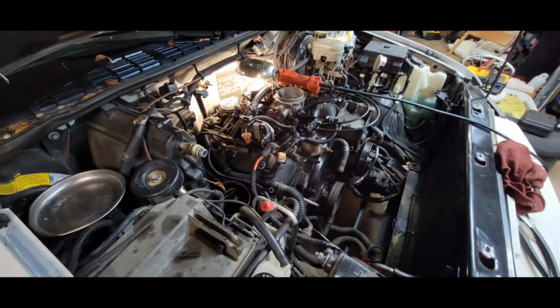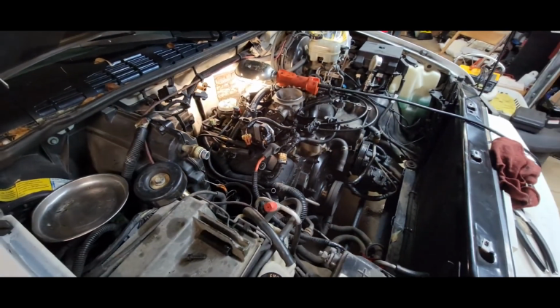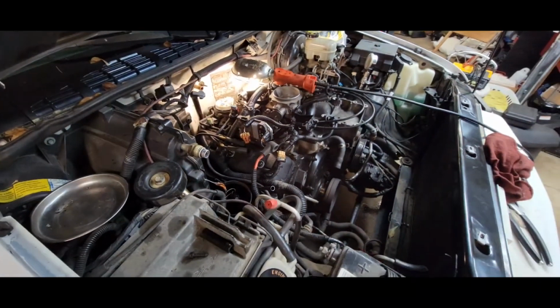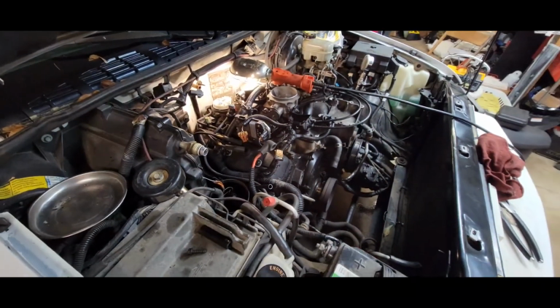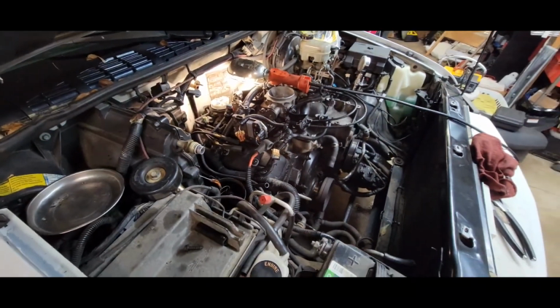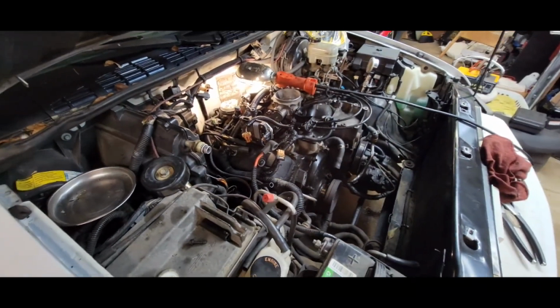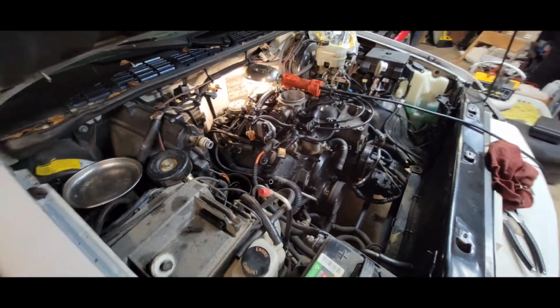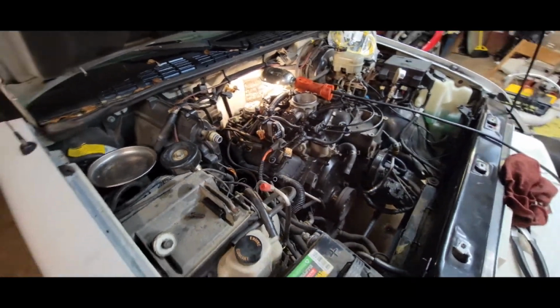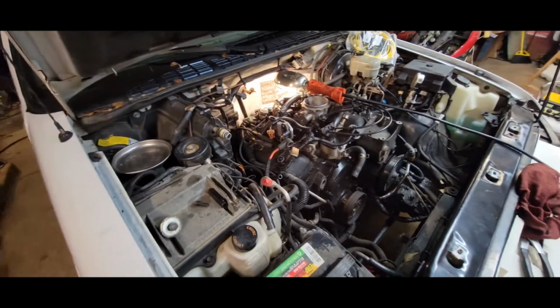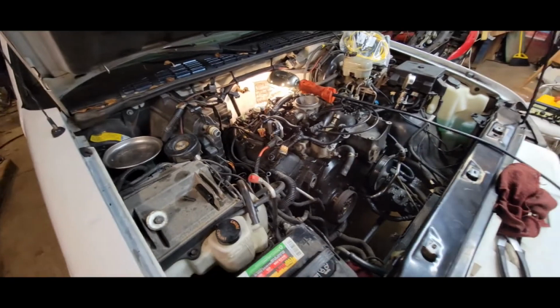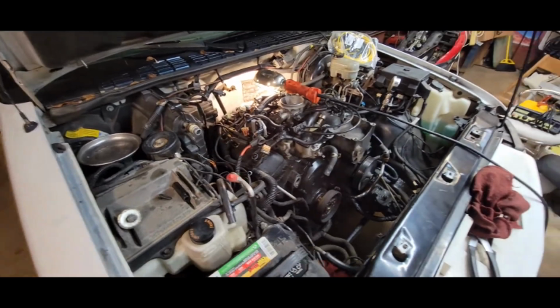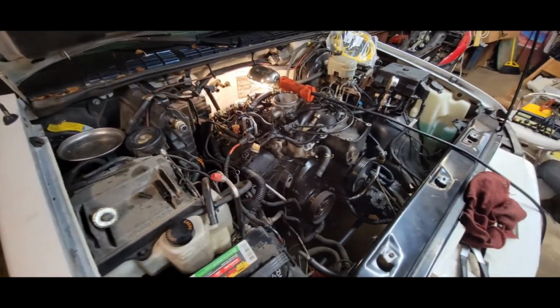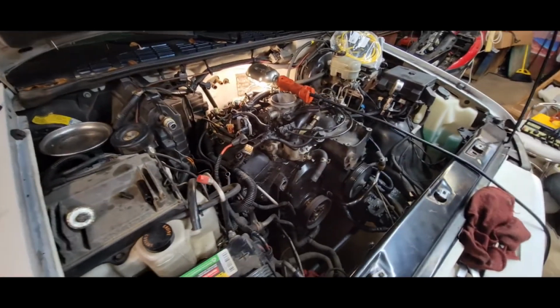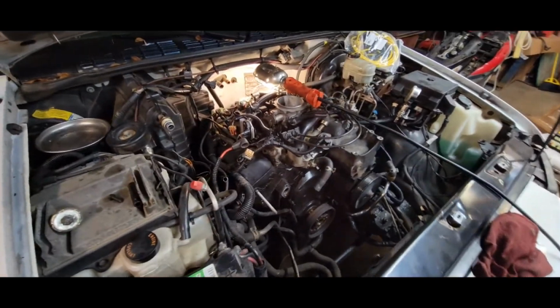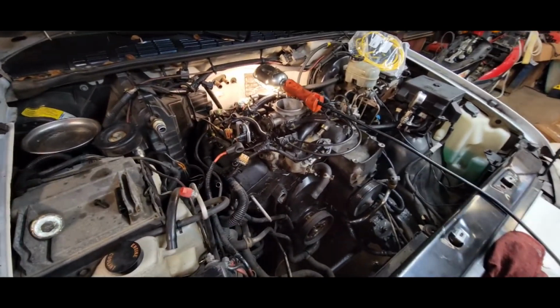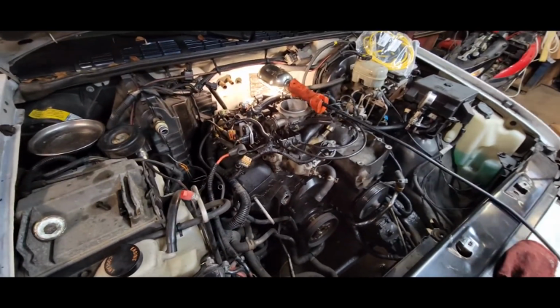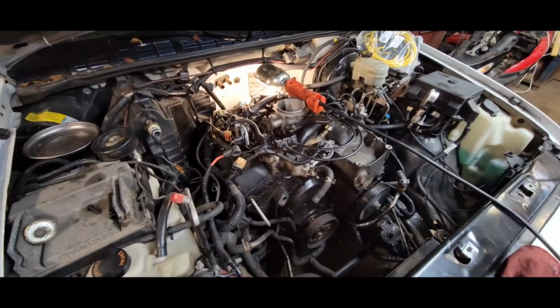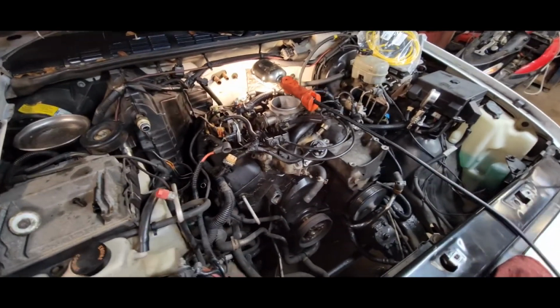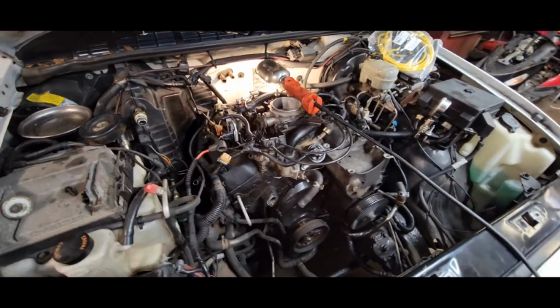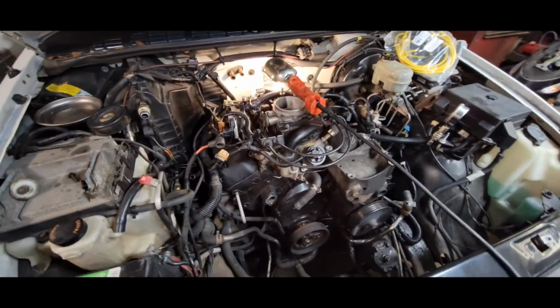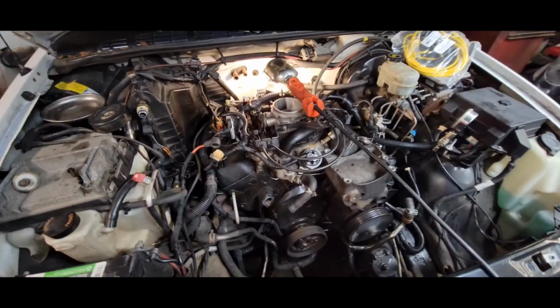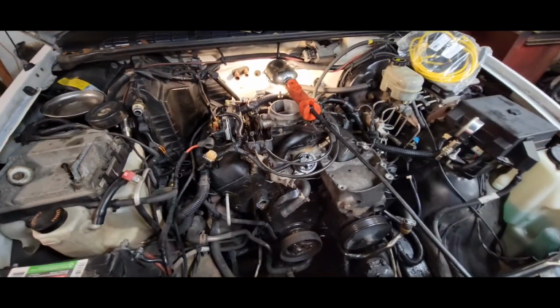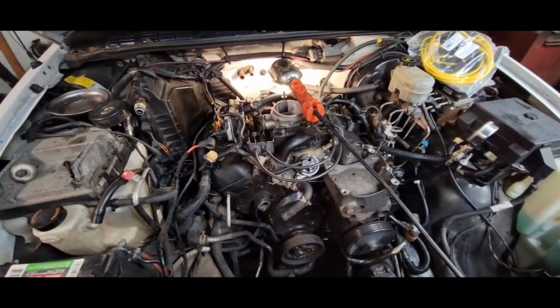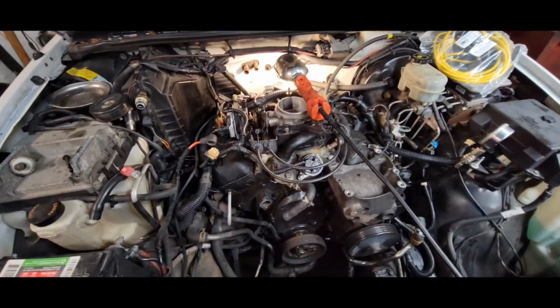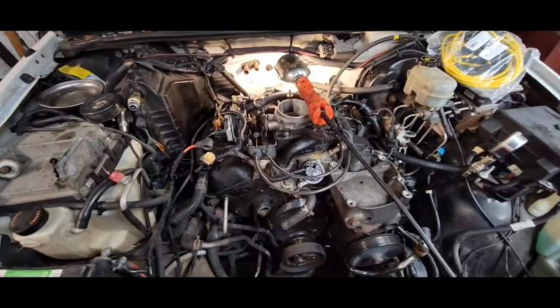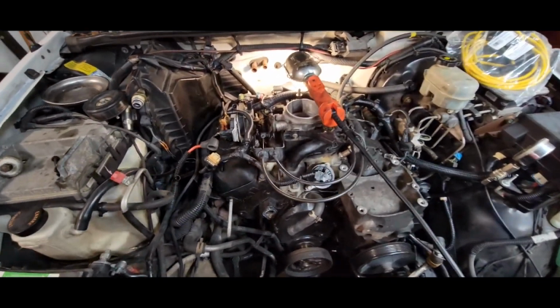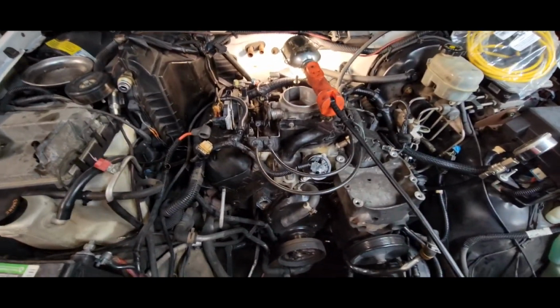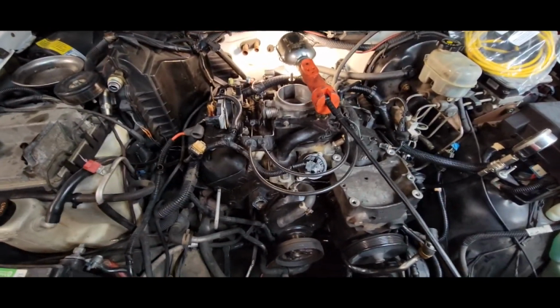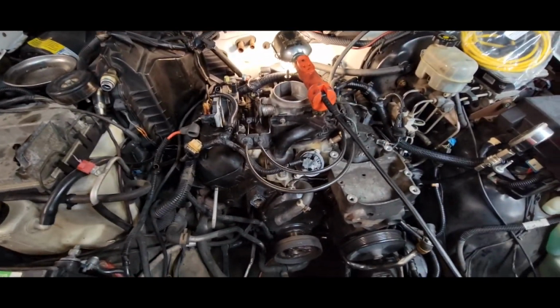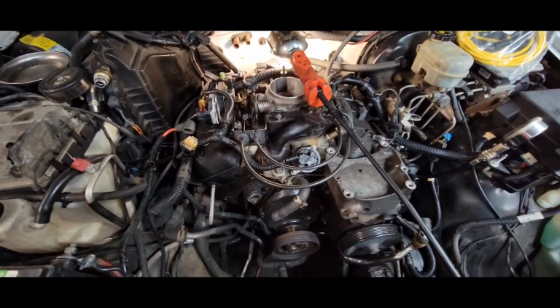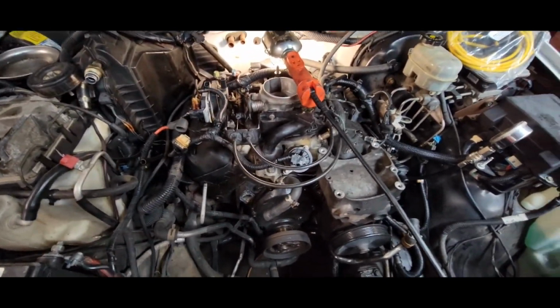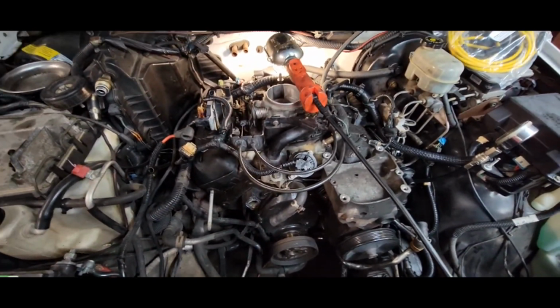The computer will take care of the rest. Time to go ahead and put the cap on and get the plug wires on it — let's see if I can fire it up.